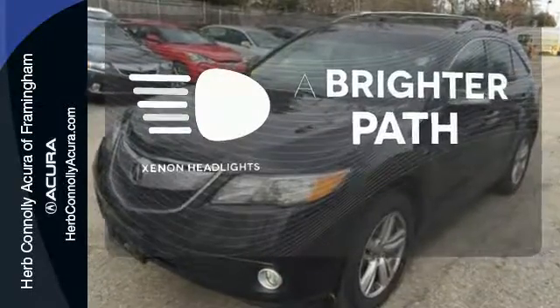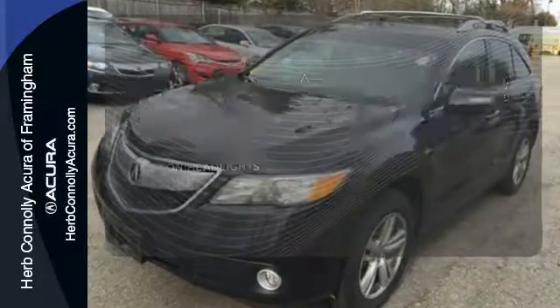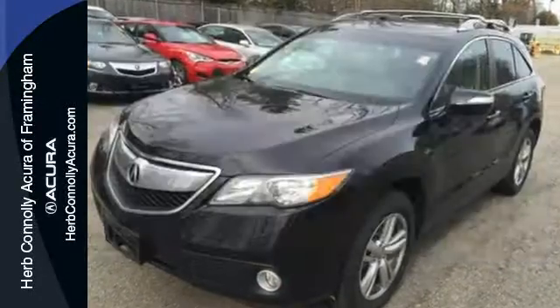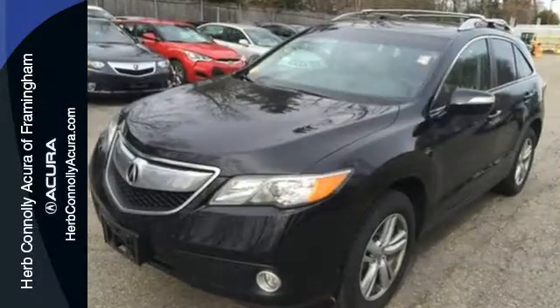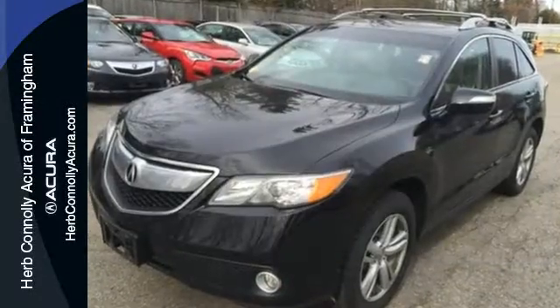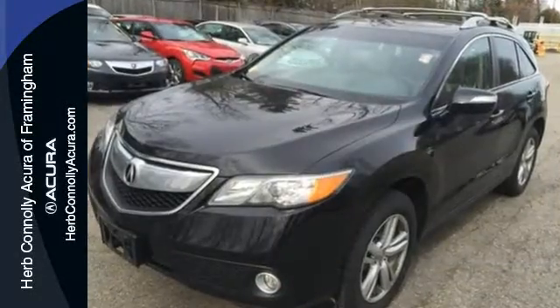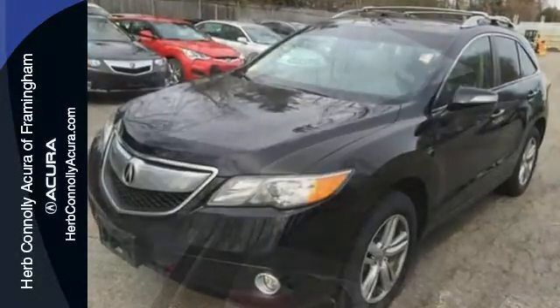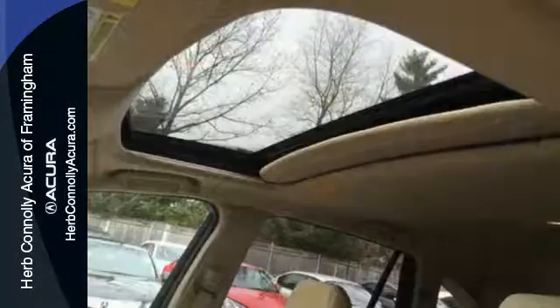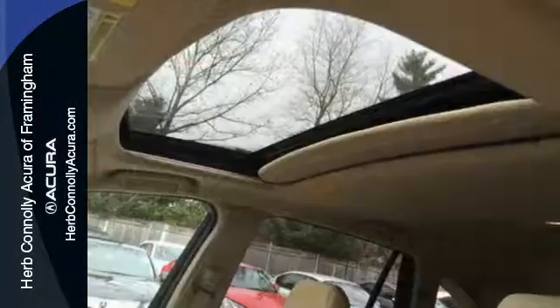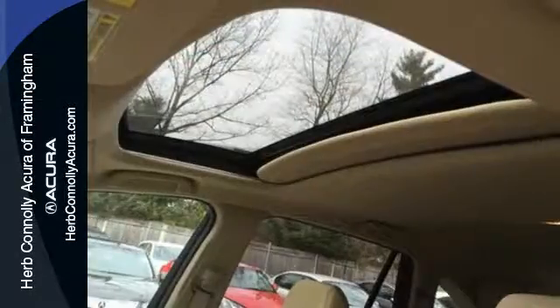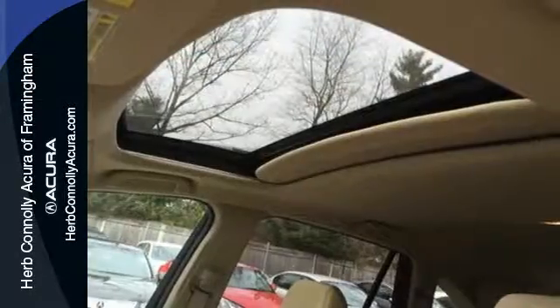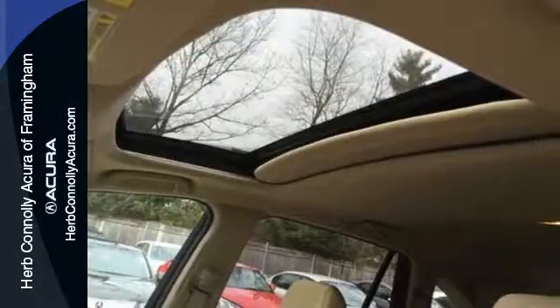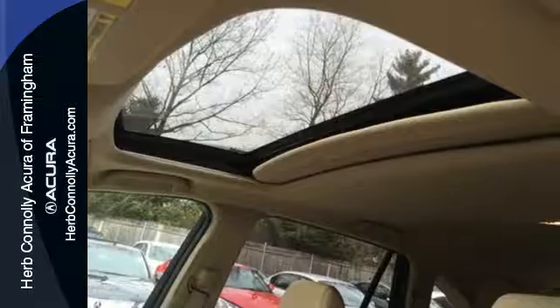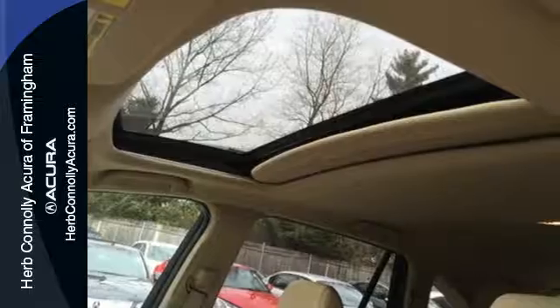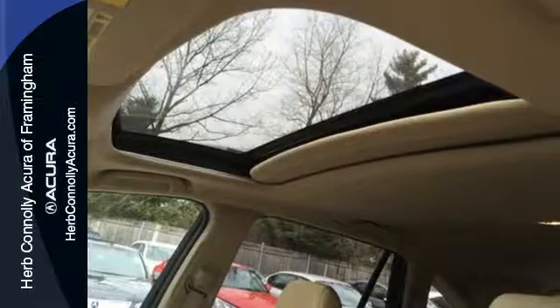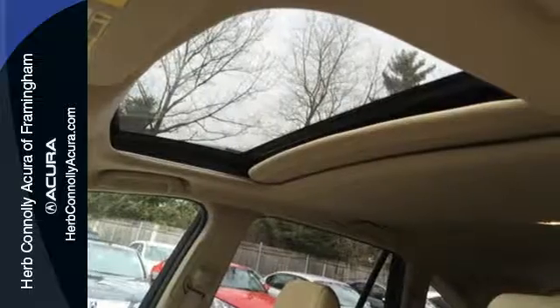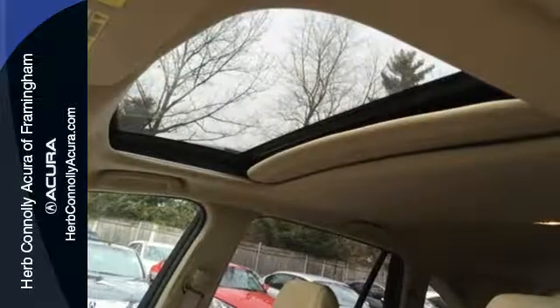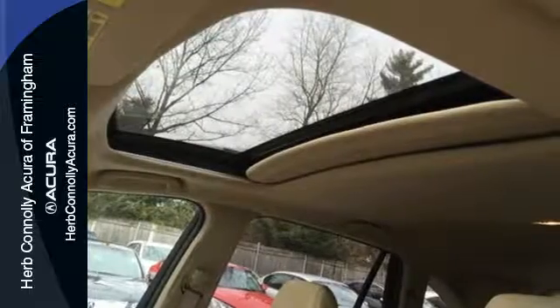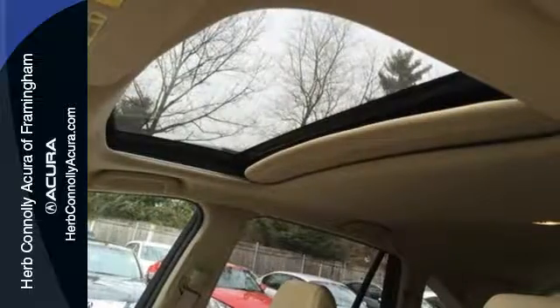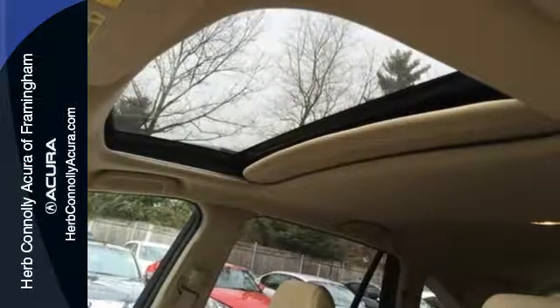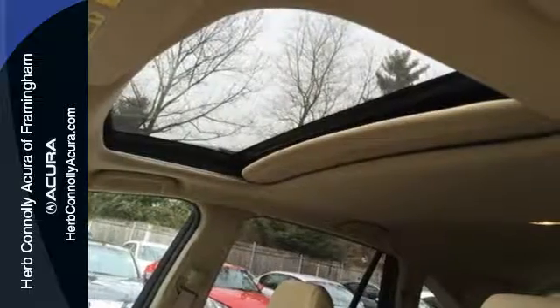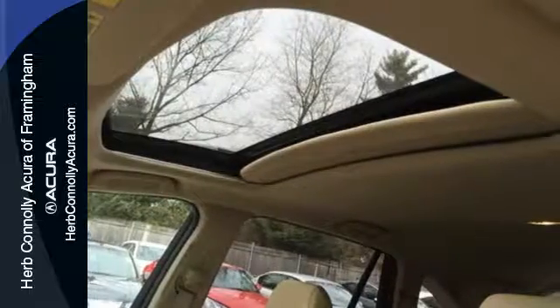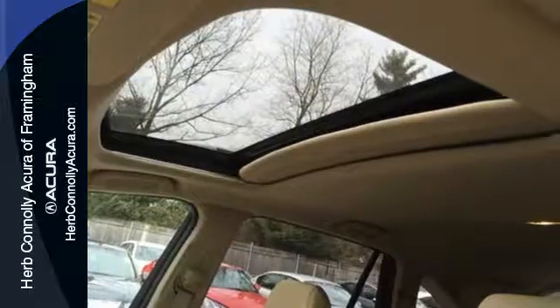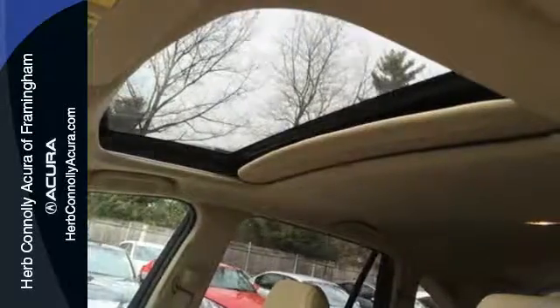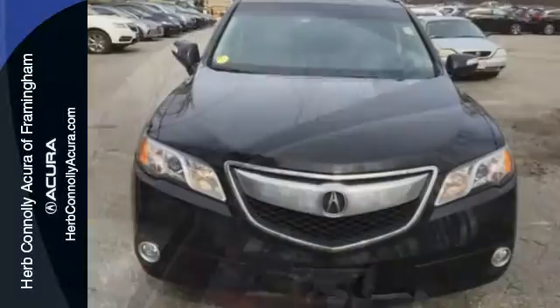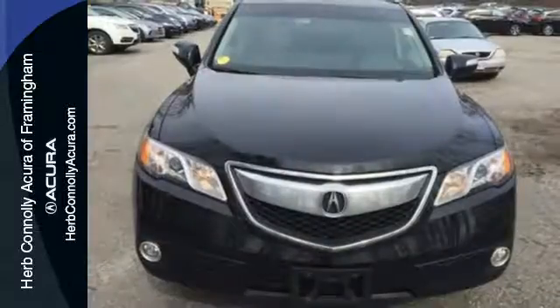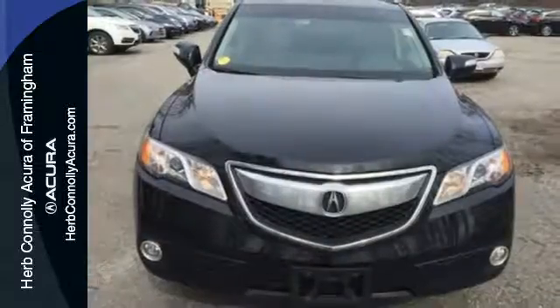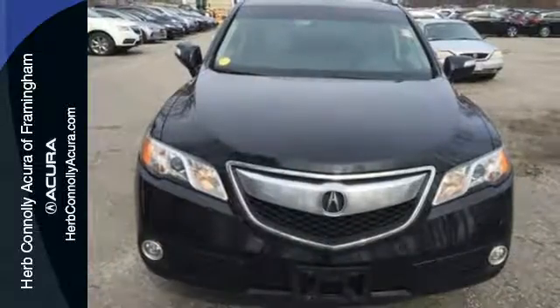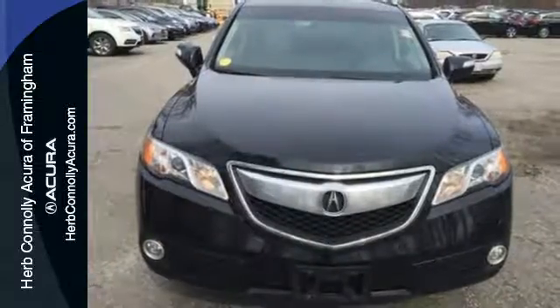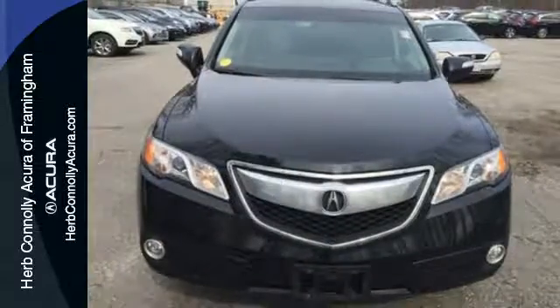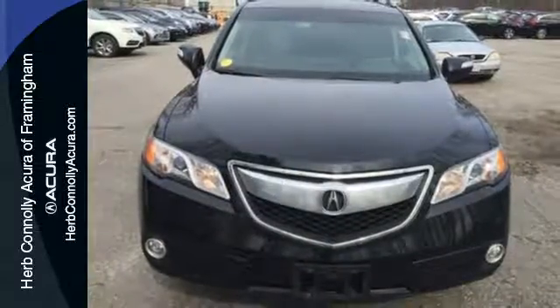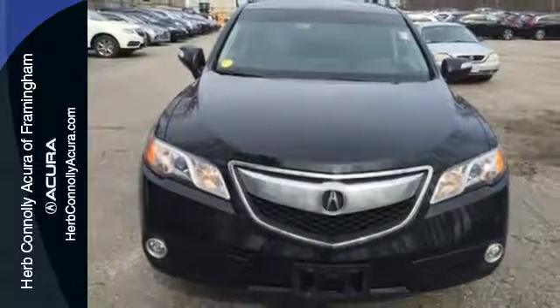This RDX is ready to transform your daily to-do list into a want-to-do list. Come in for a test drive today.